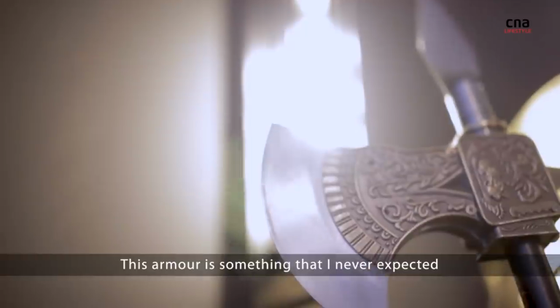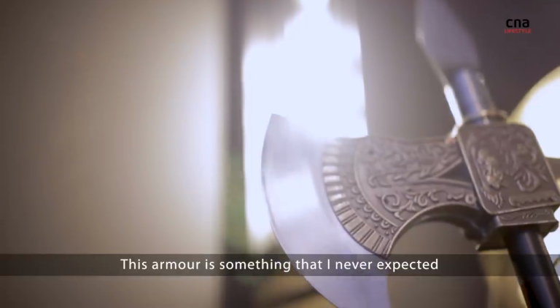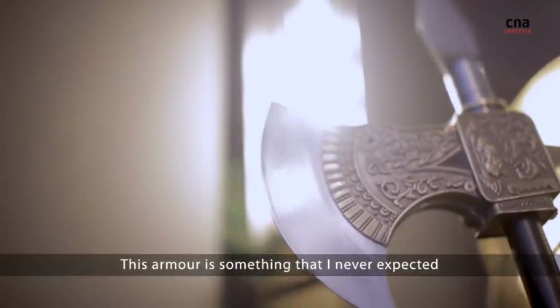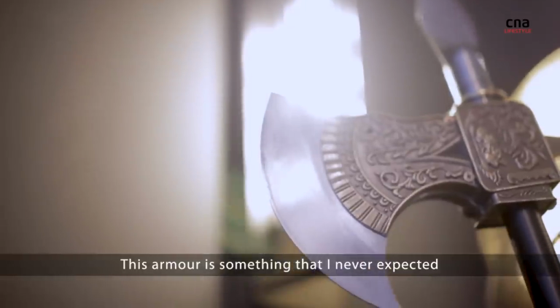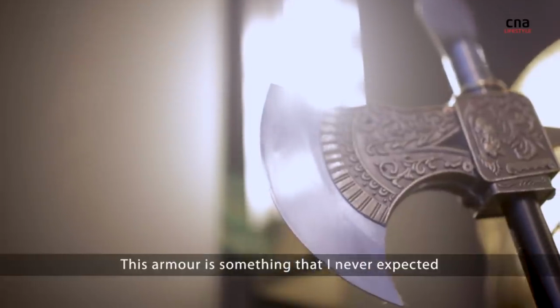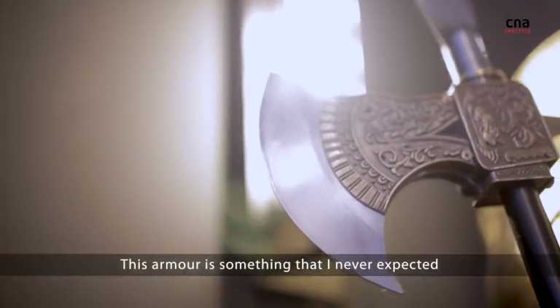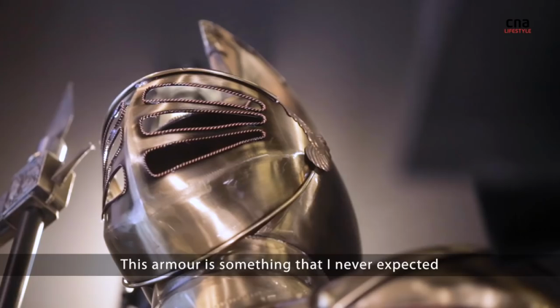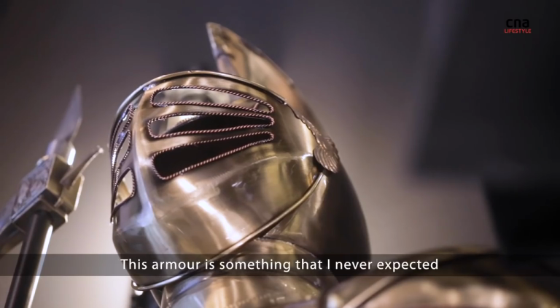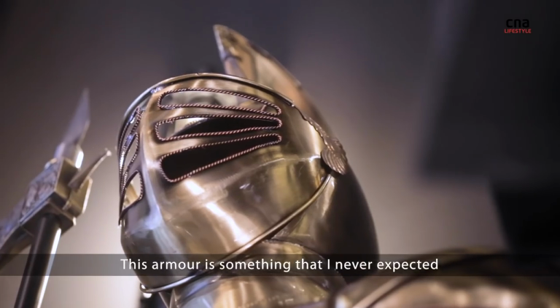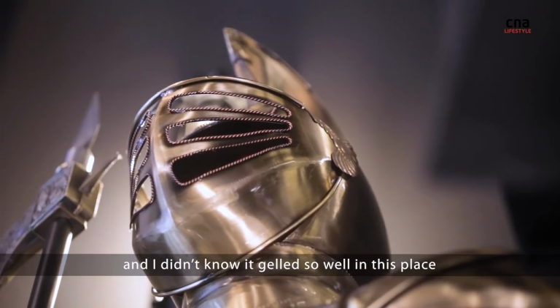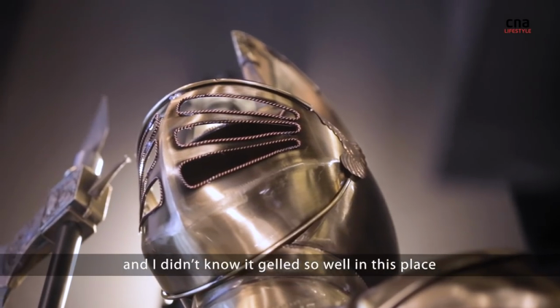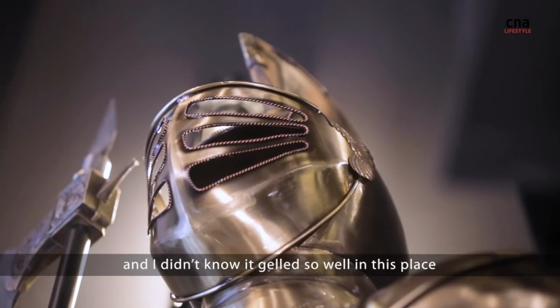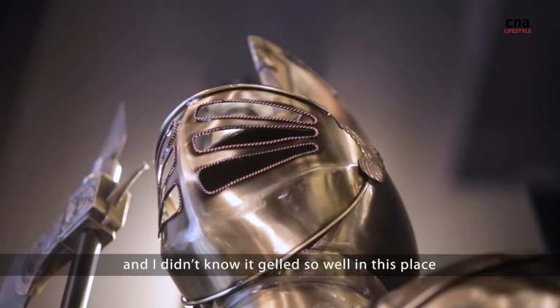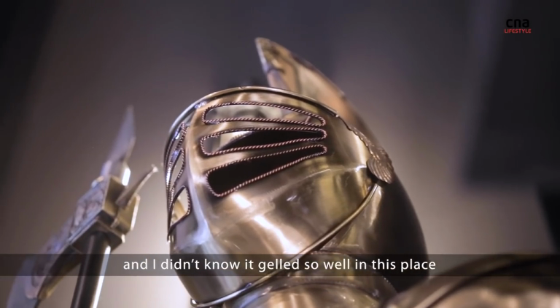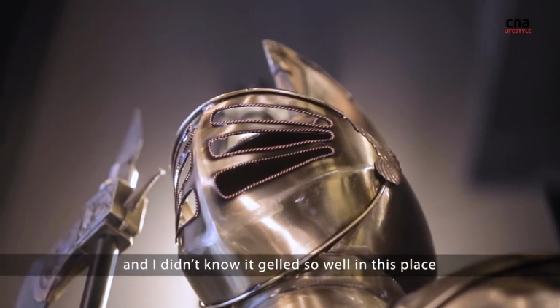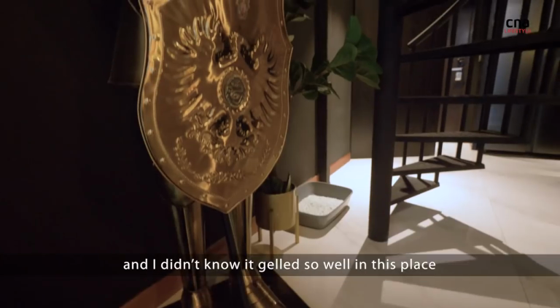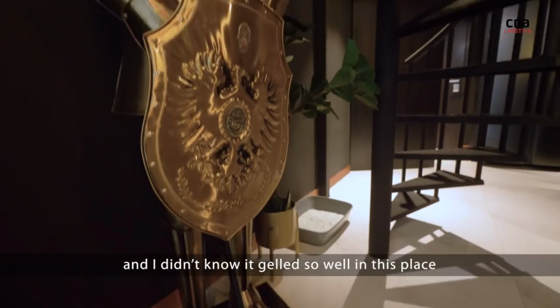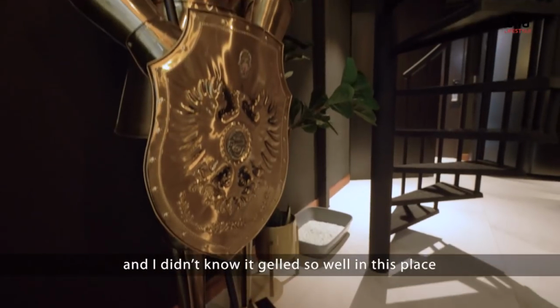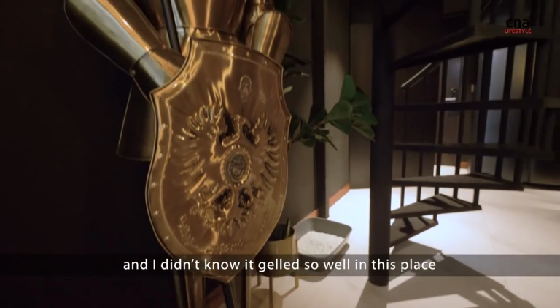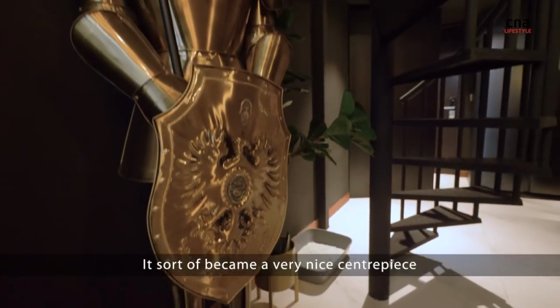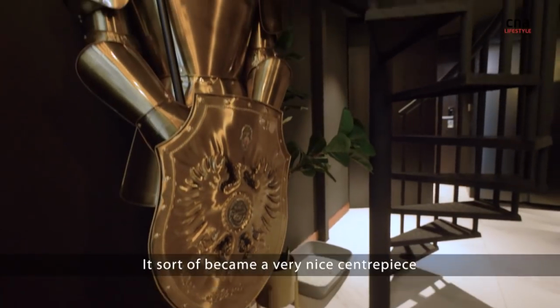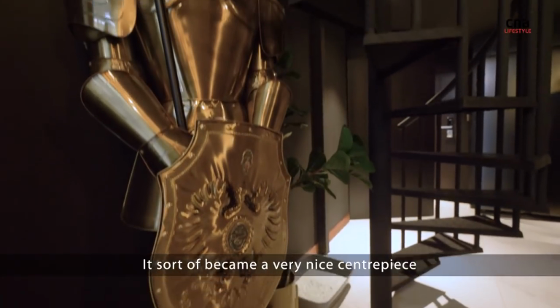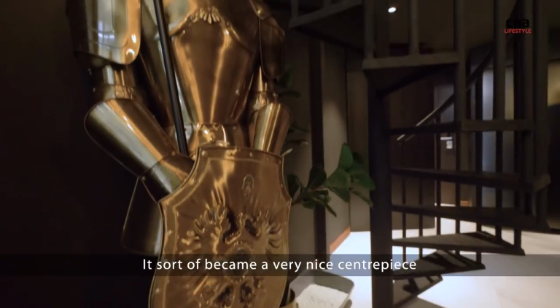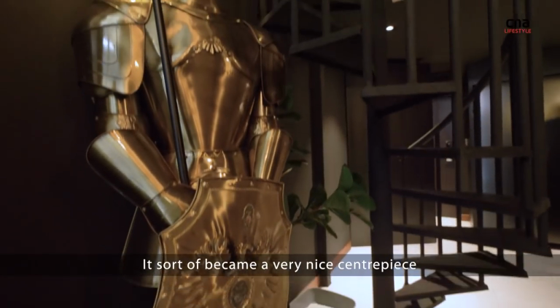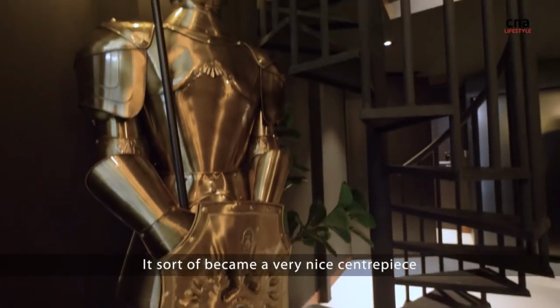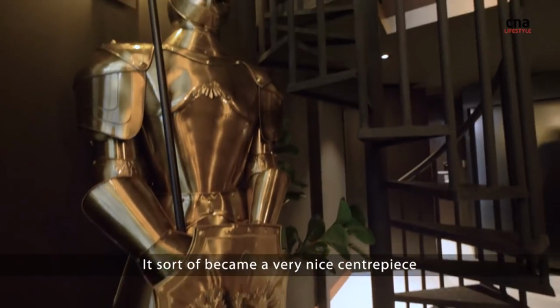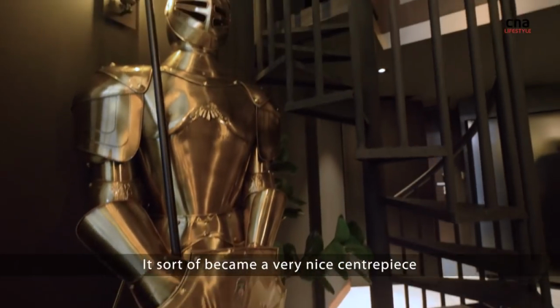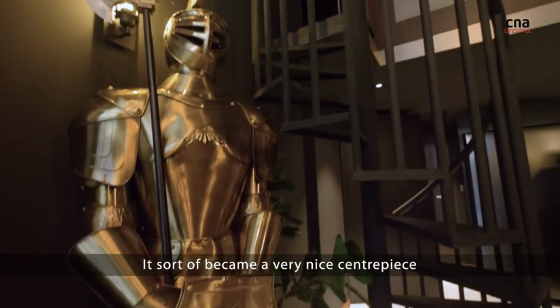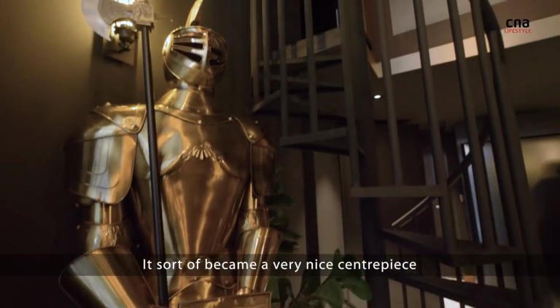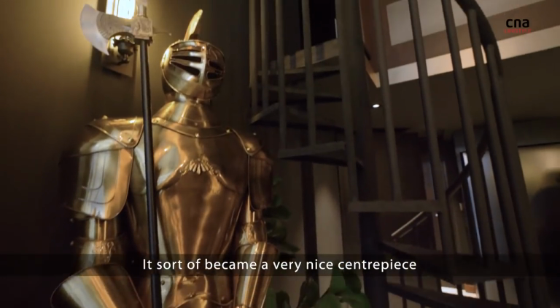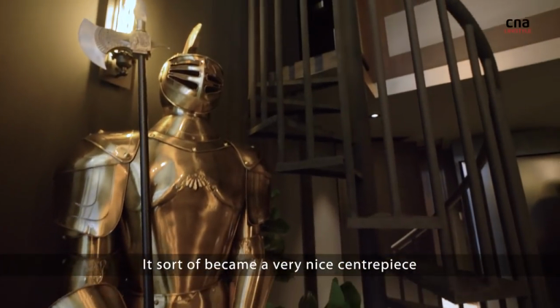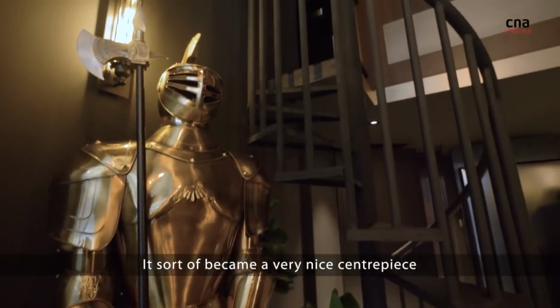This armour is something that I never expected, and it gels so well in this place. It sort of becomes a very nice centrepiece.